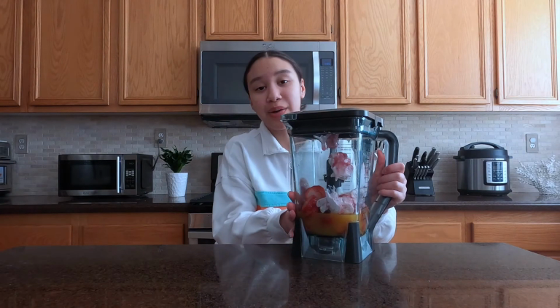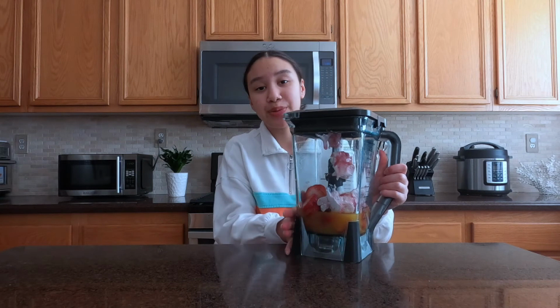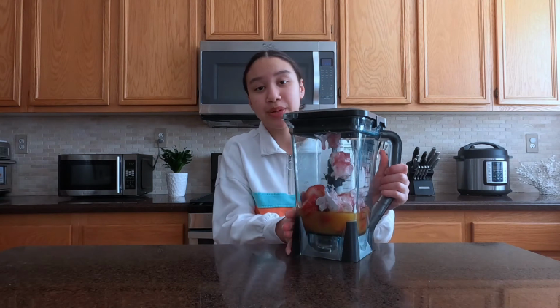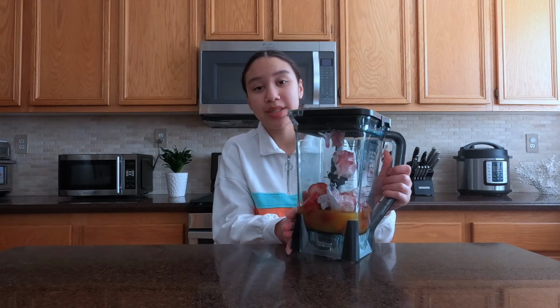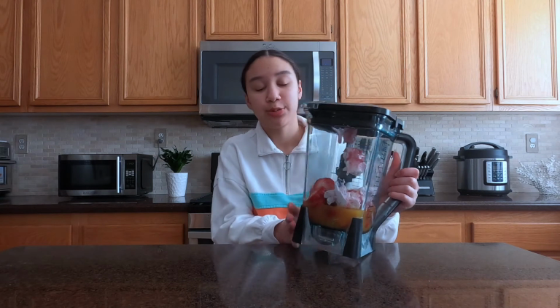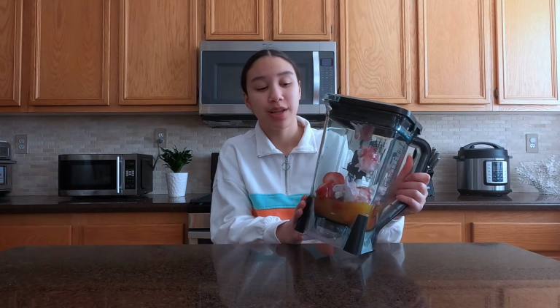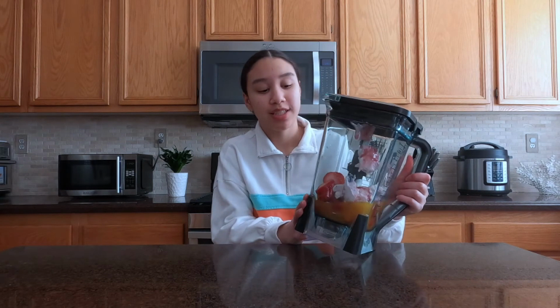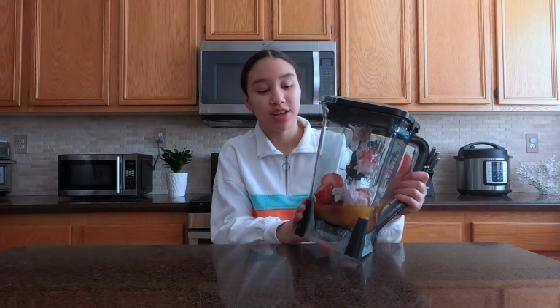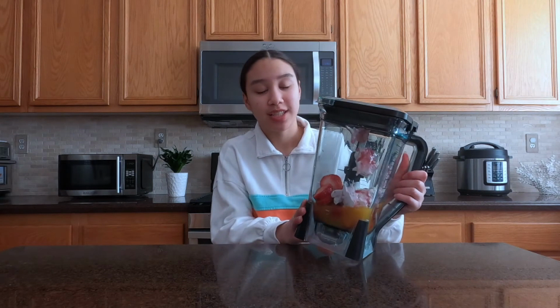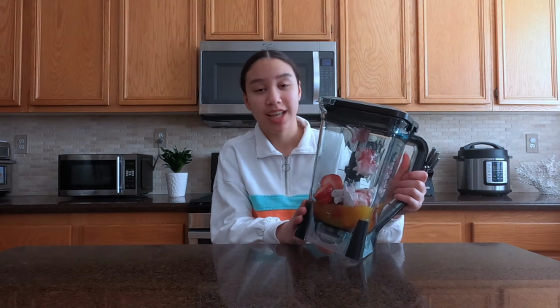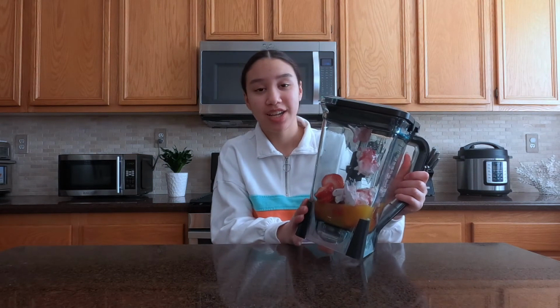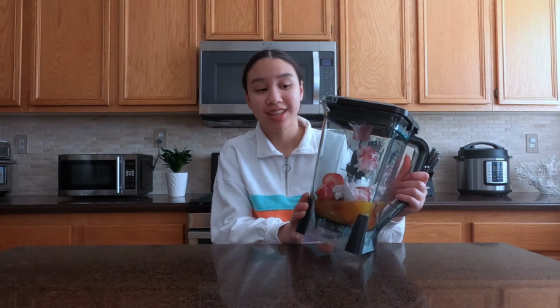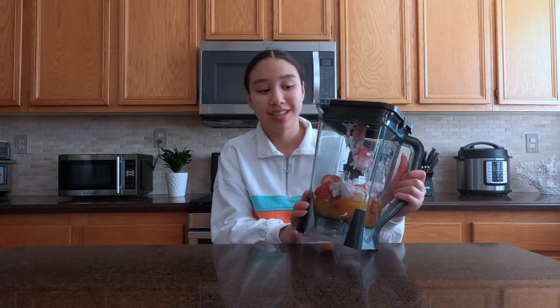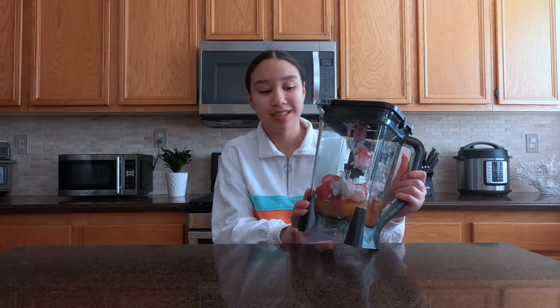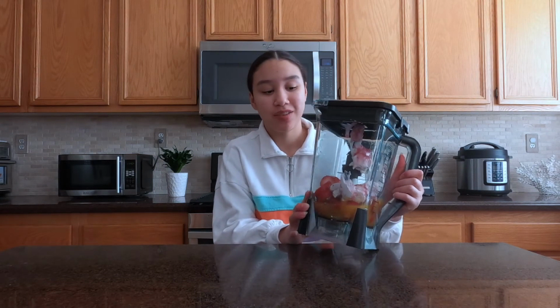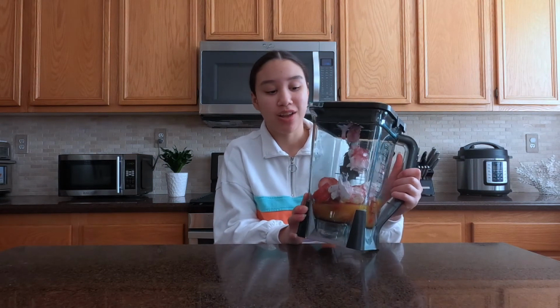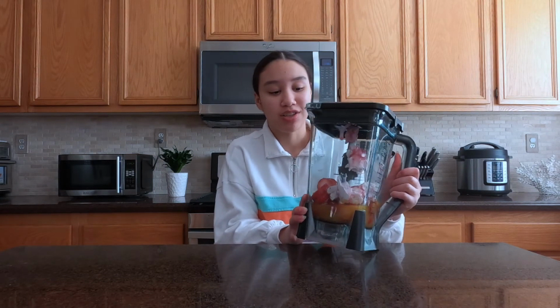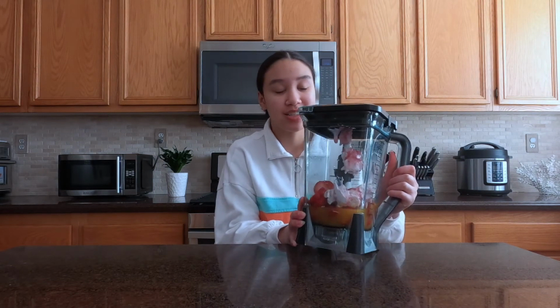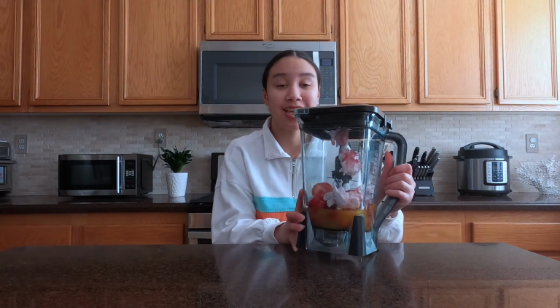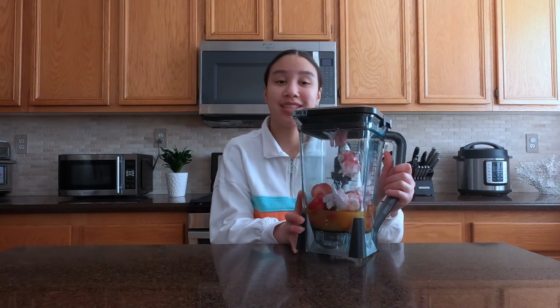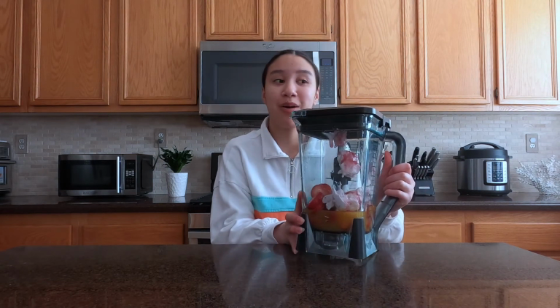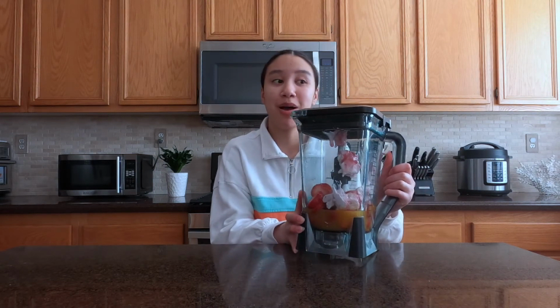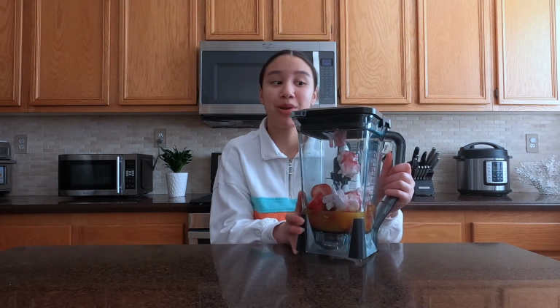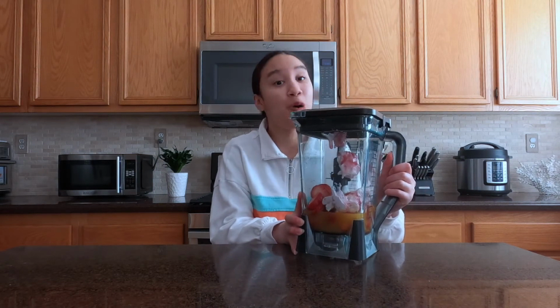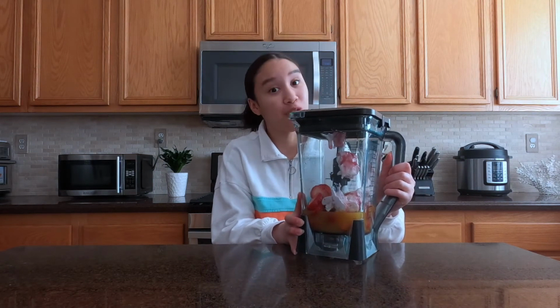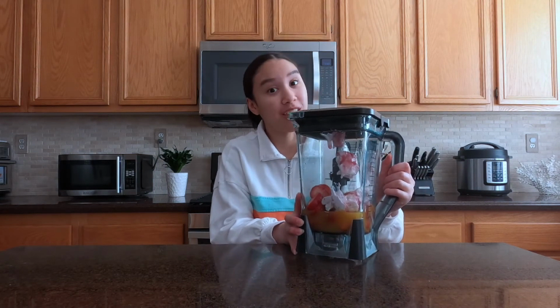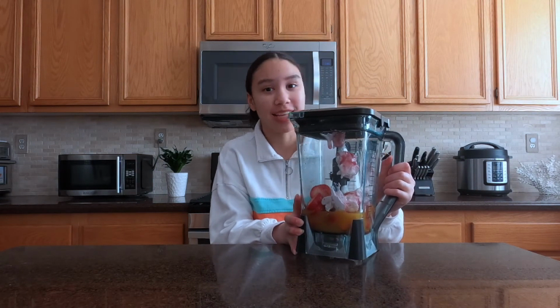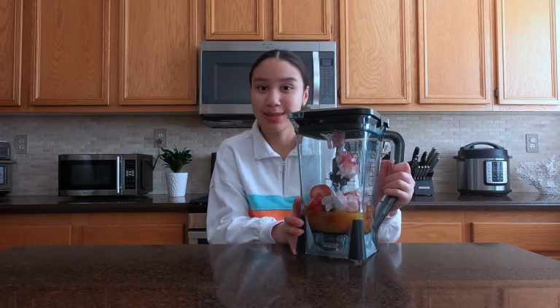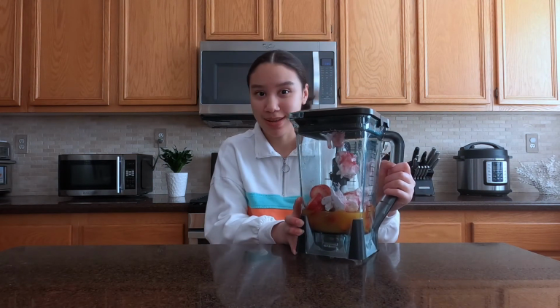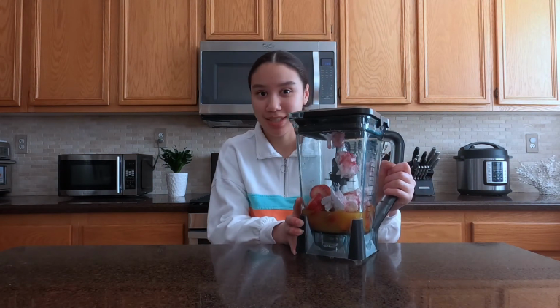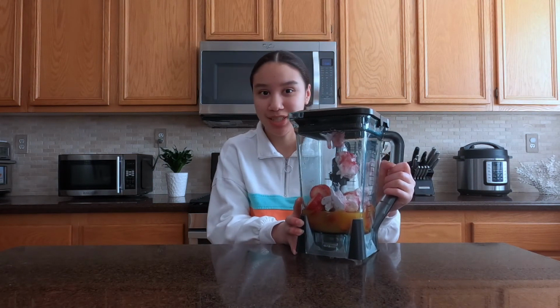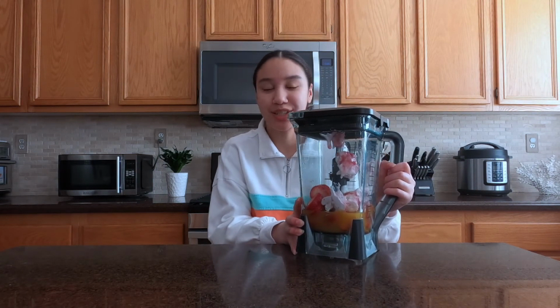Now I'm just going to blend it all together and let's see if it actually tastes how I'd hopefully expect it to.